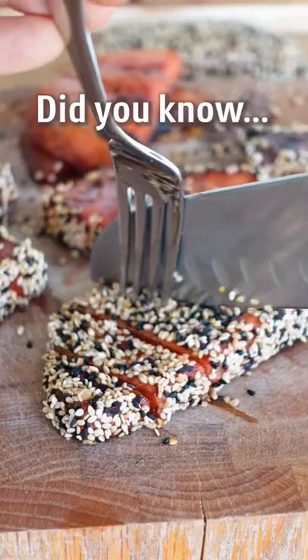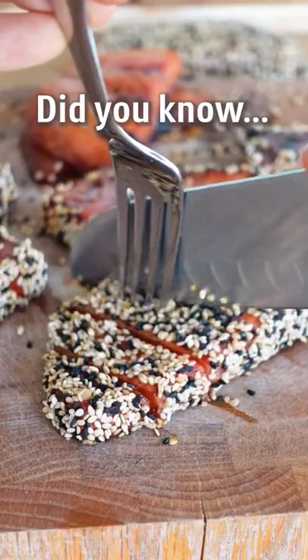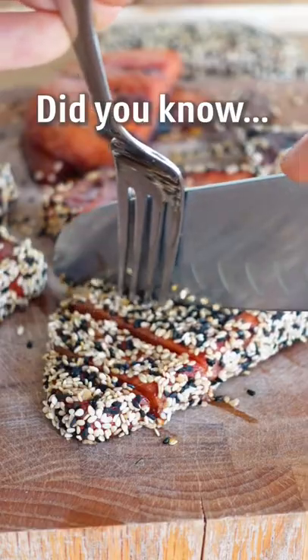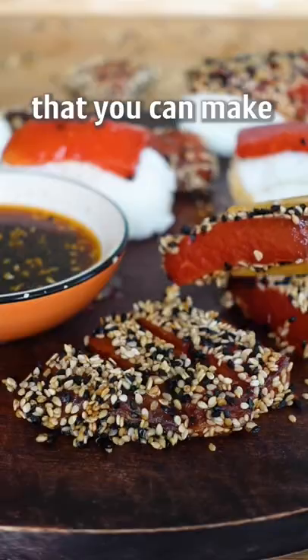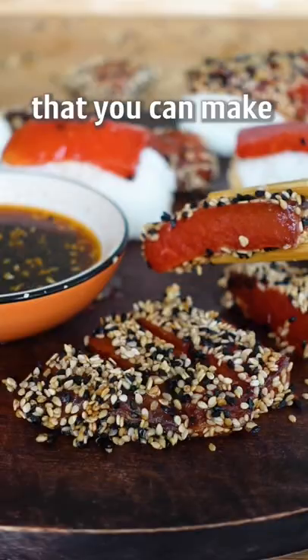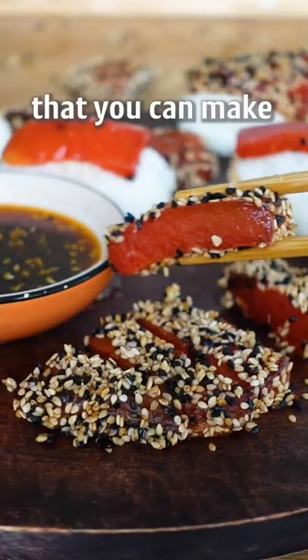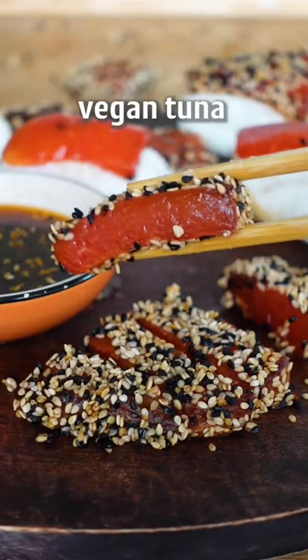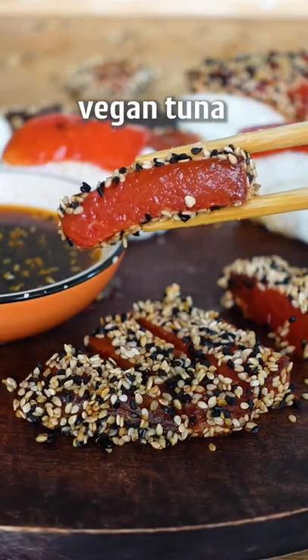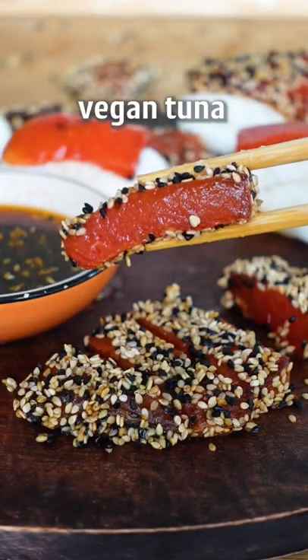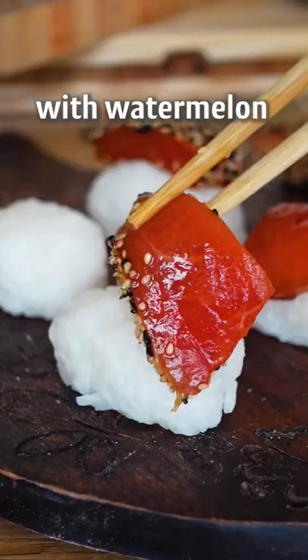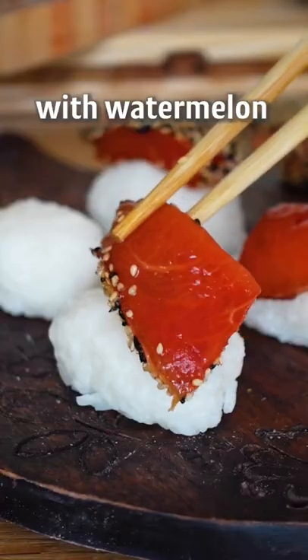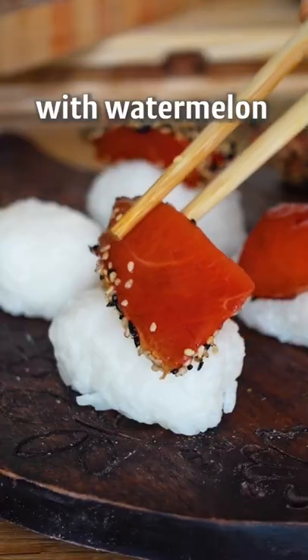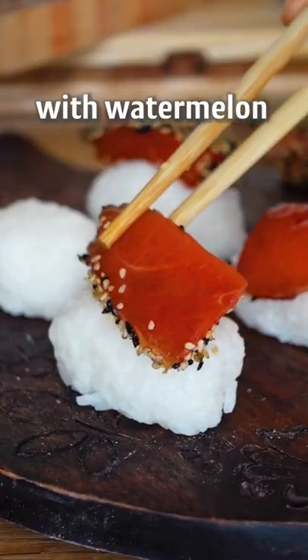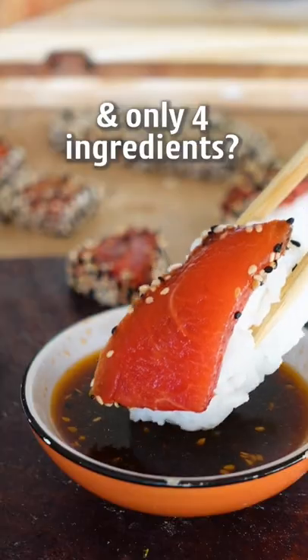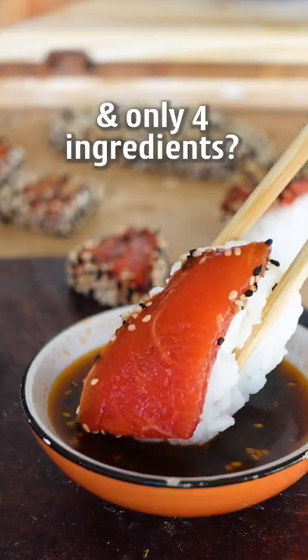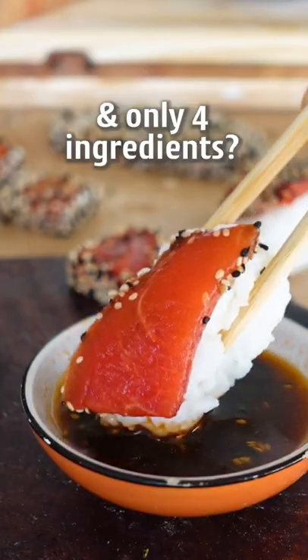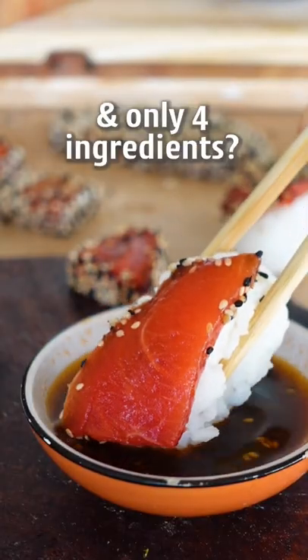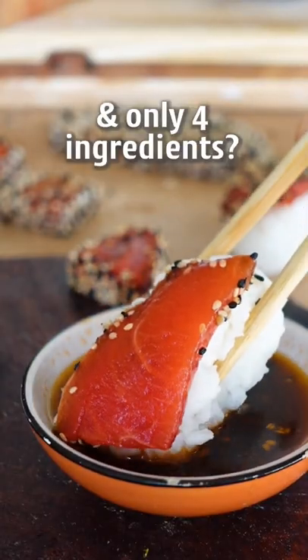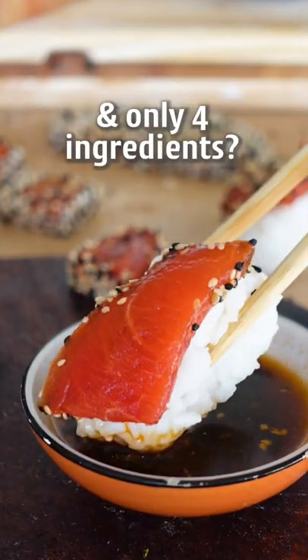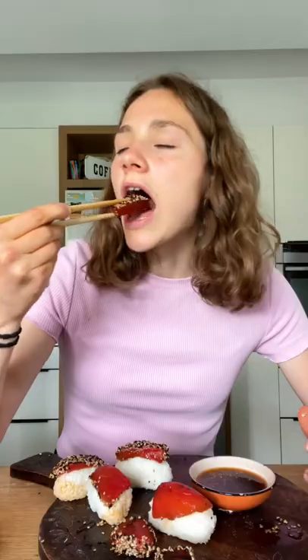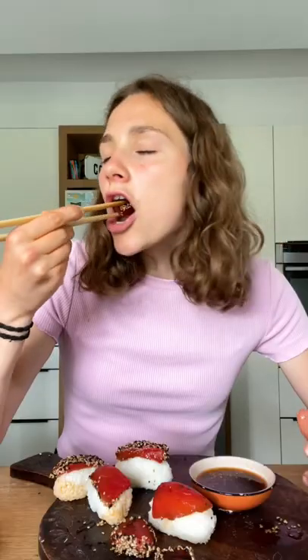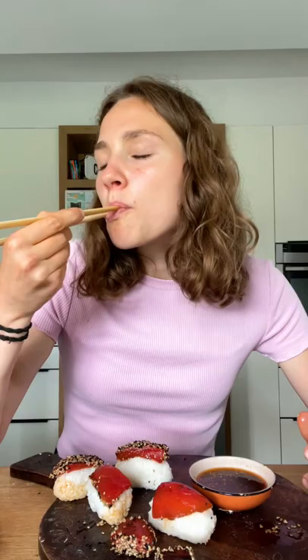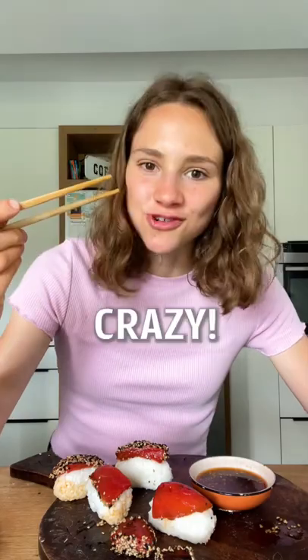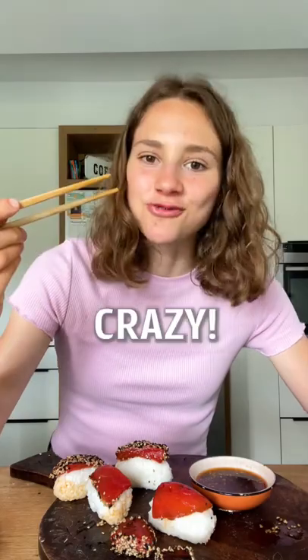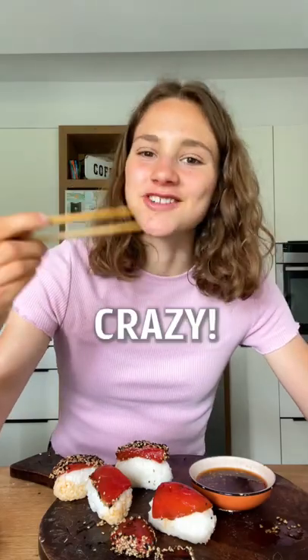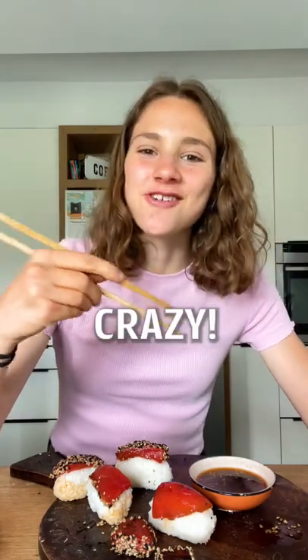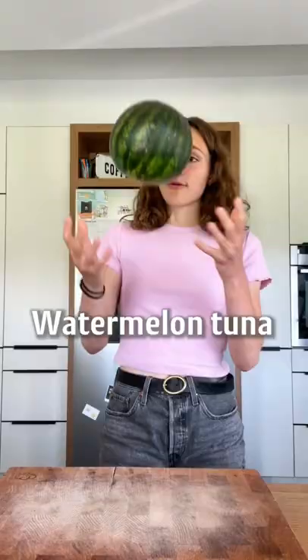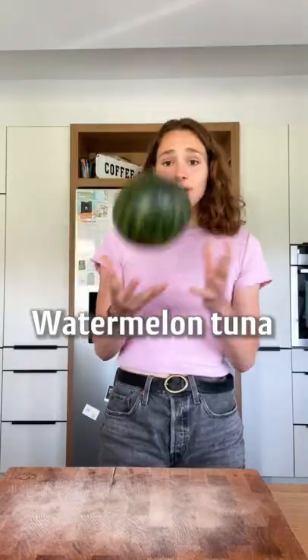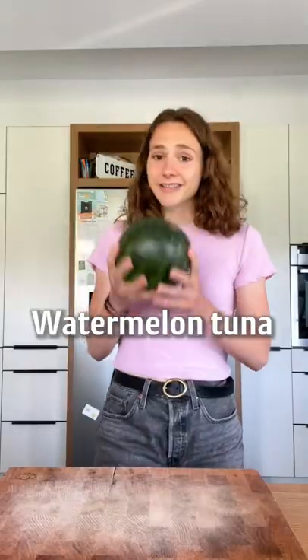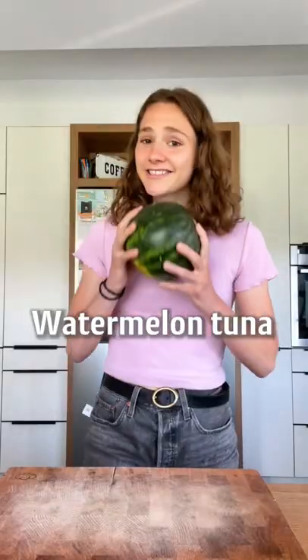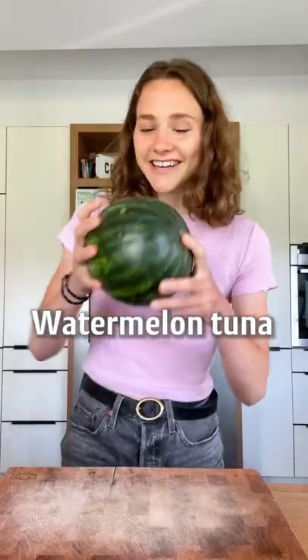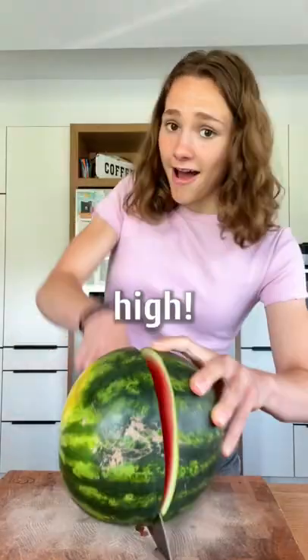Did you know that you can make vegan tuna with watermelon and only four ingredients? Crazy. Watermelon tuna, hi!